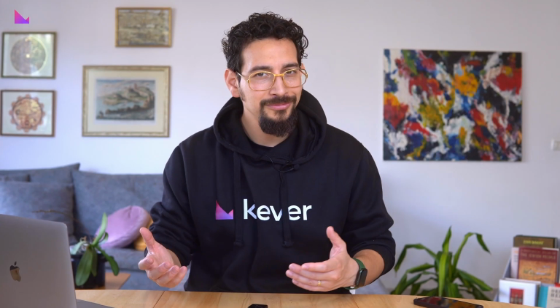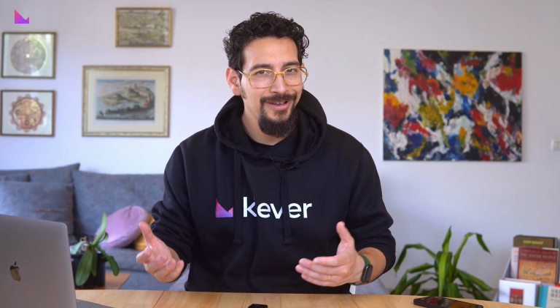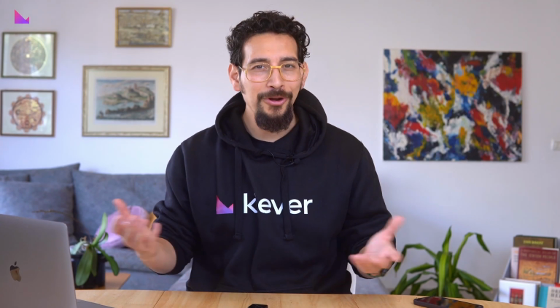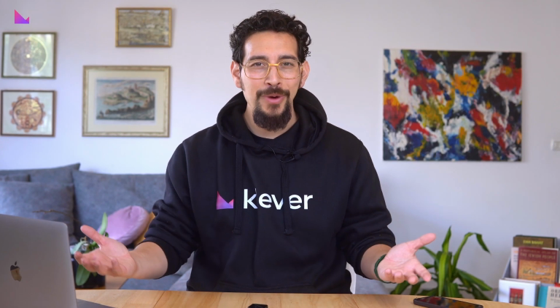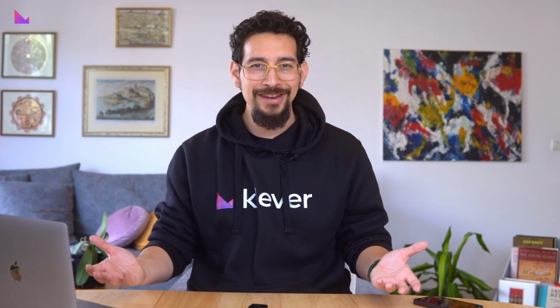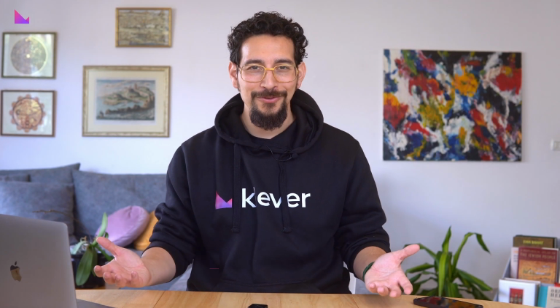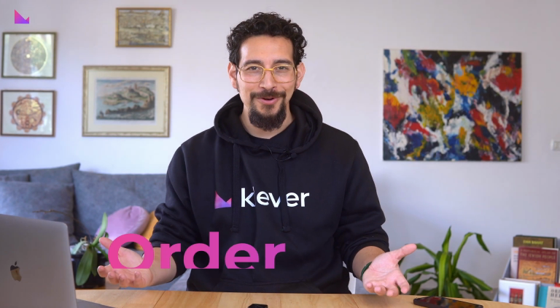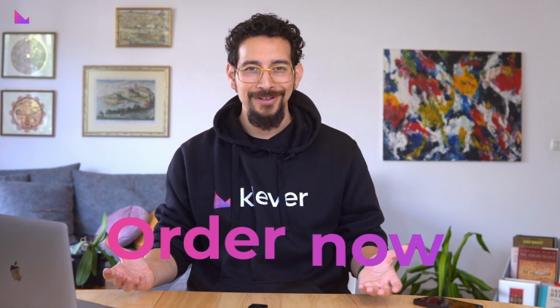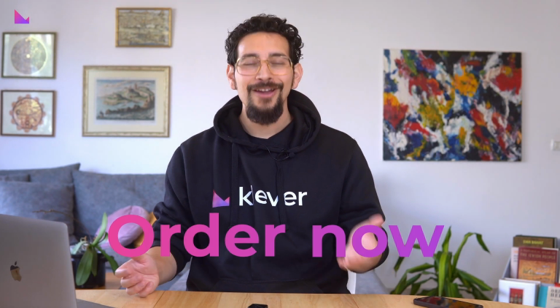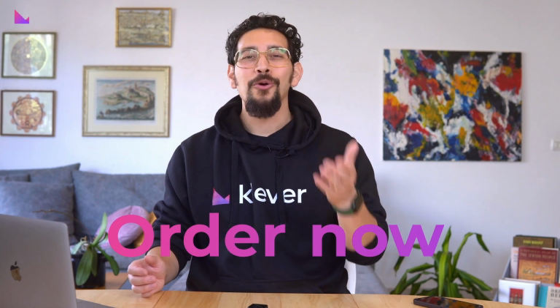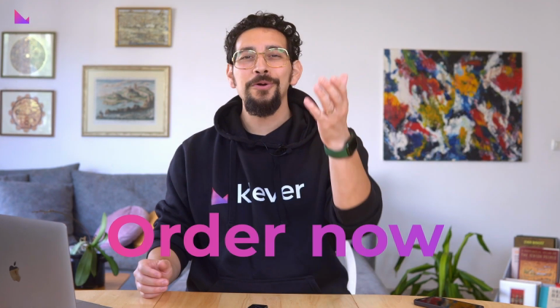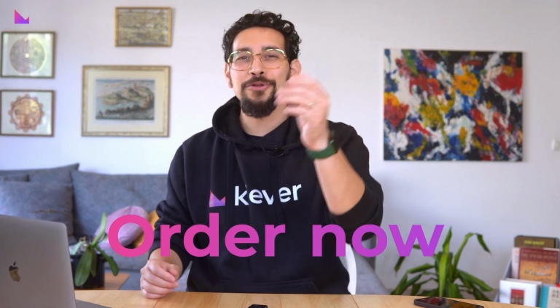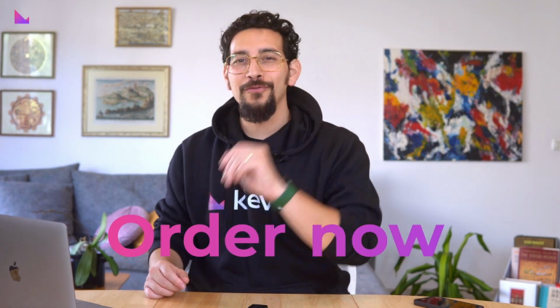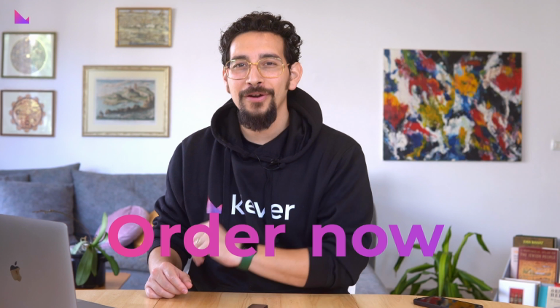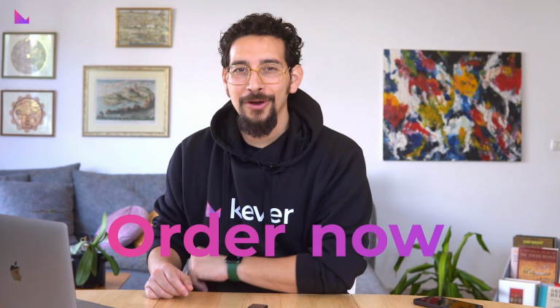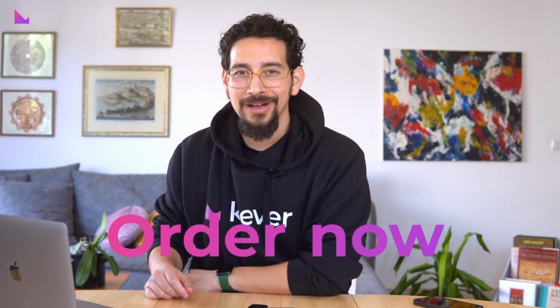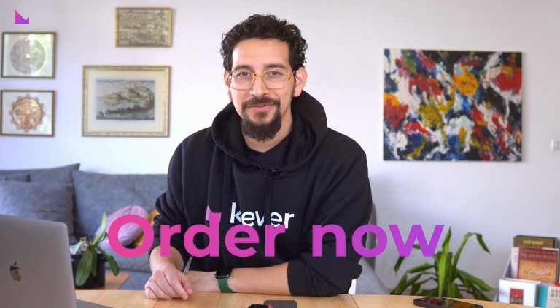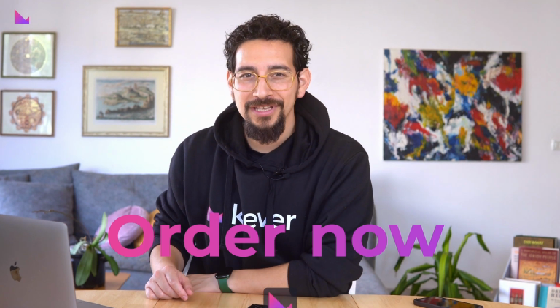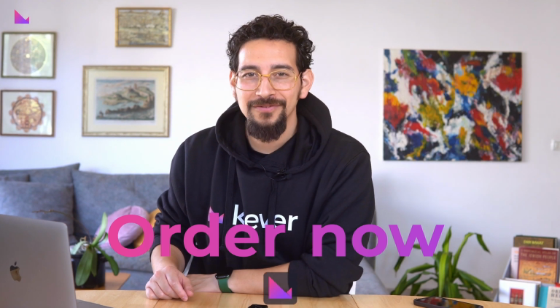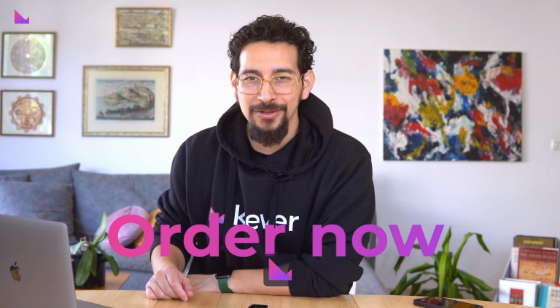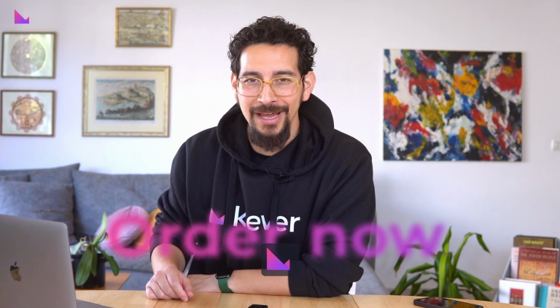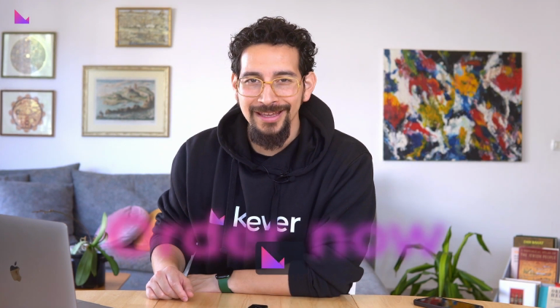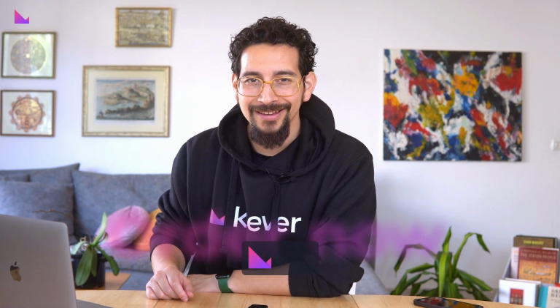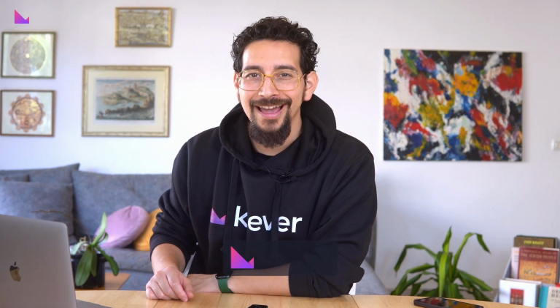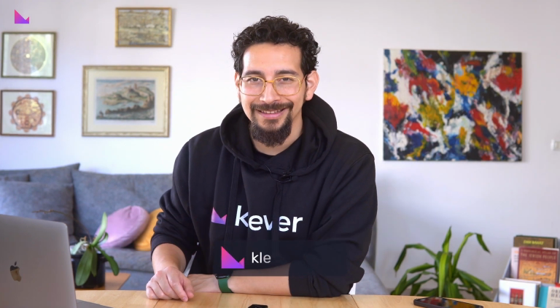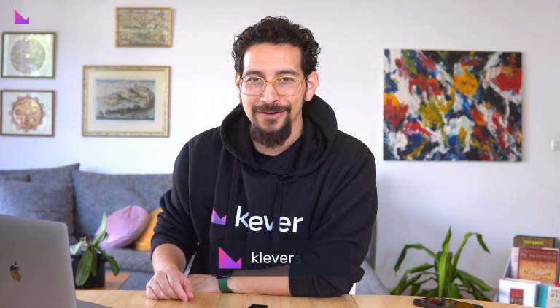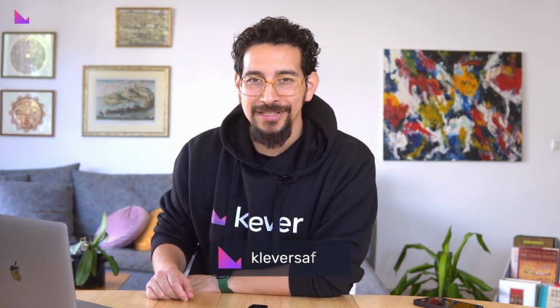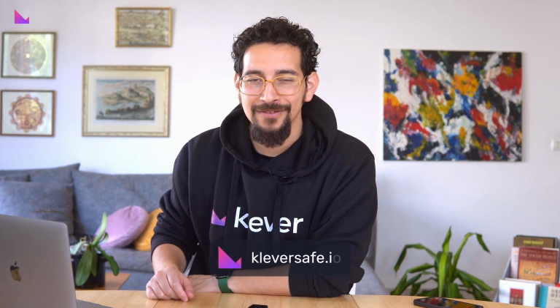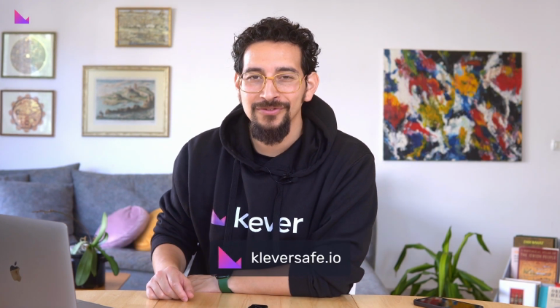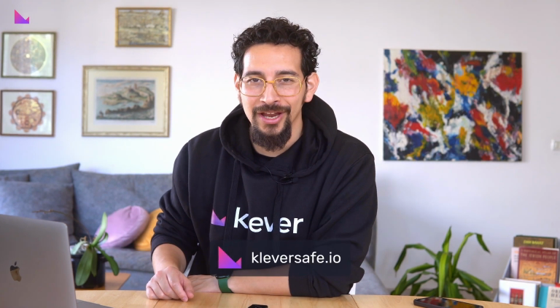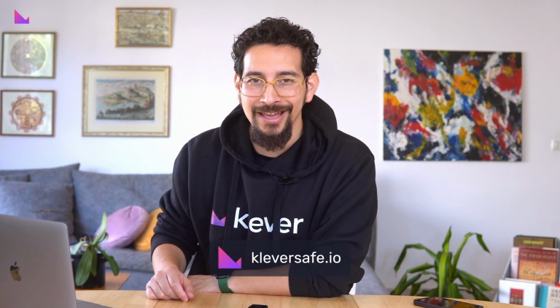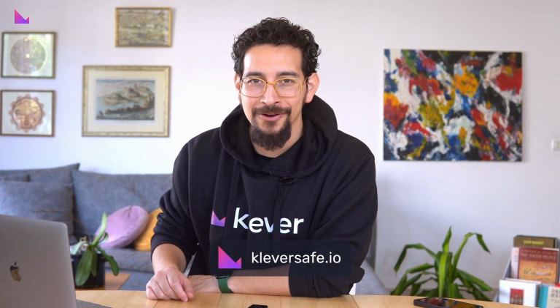So, what are you waiting for? Order your very own Clevver Safe today at ClevverSafe.io.